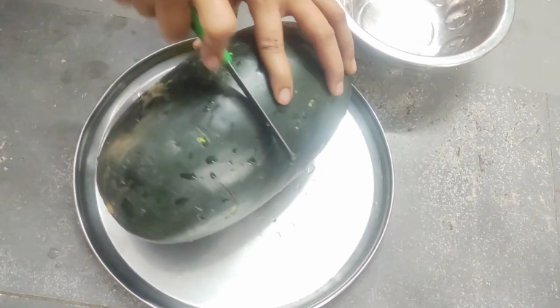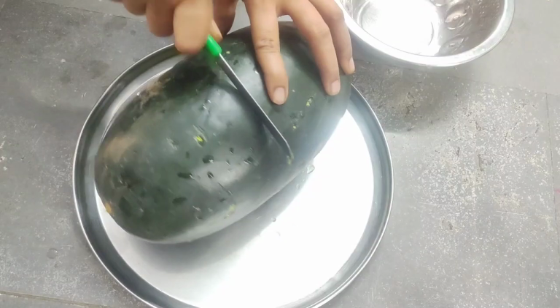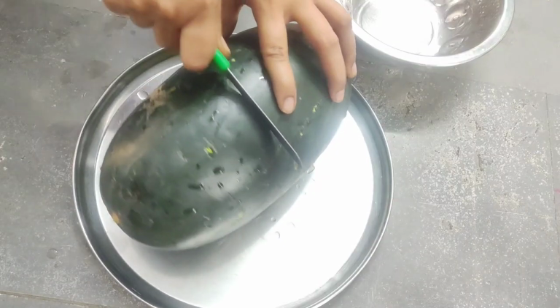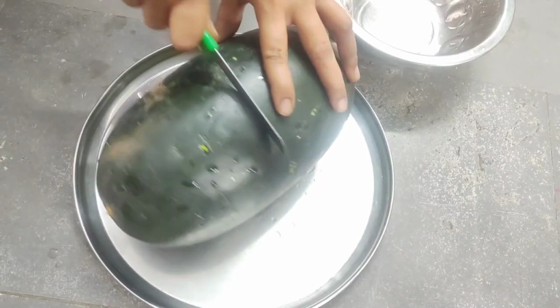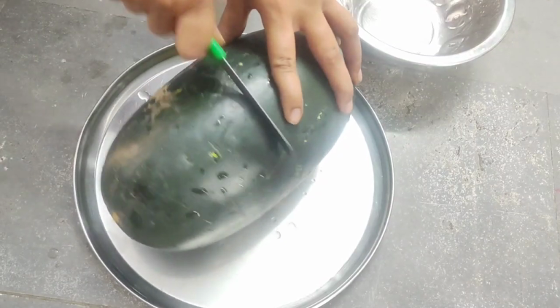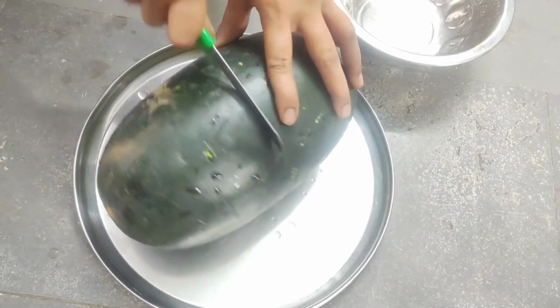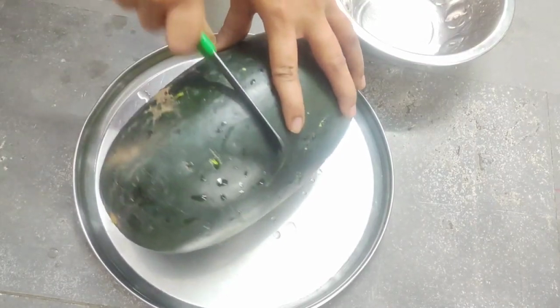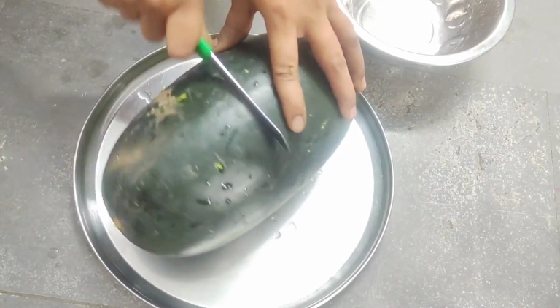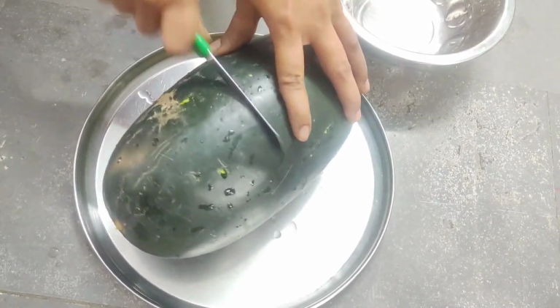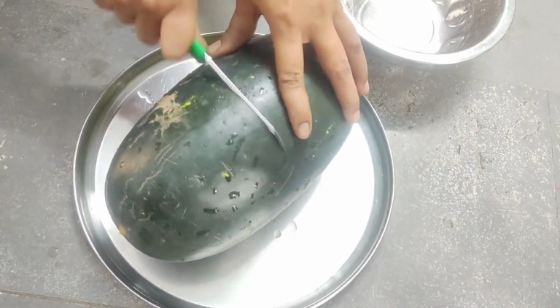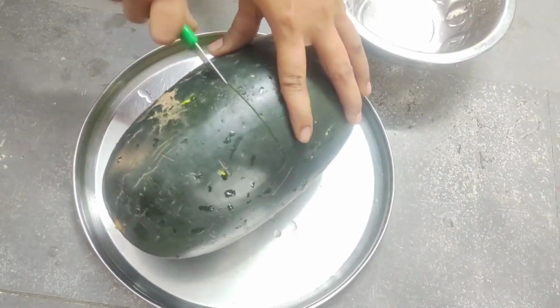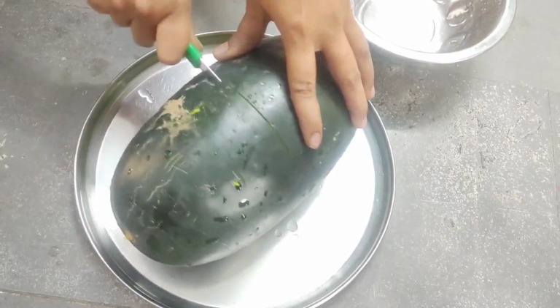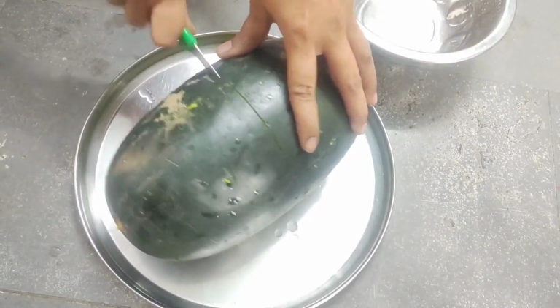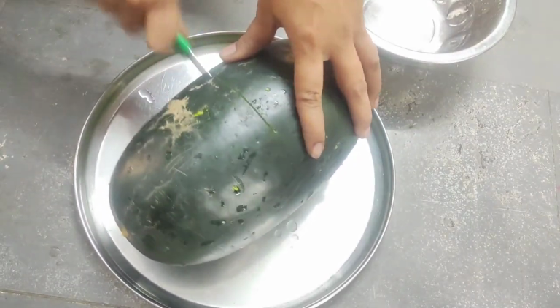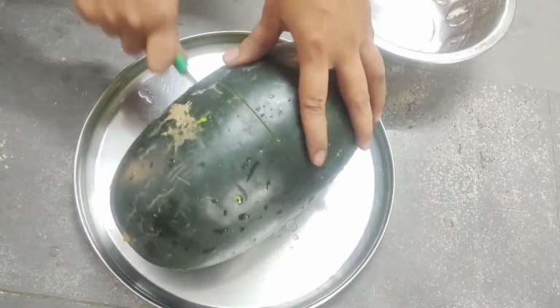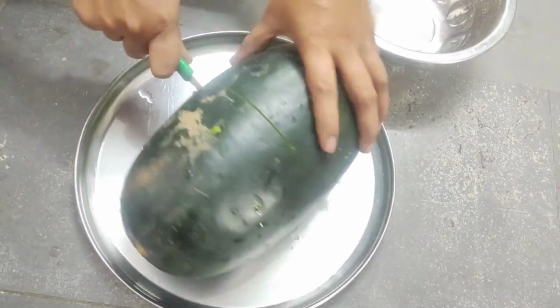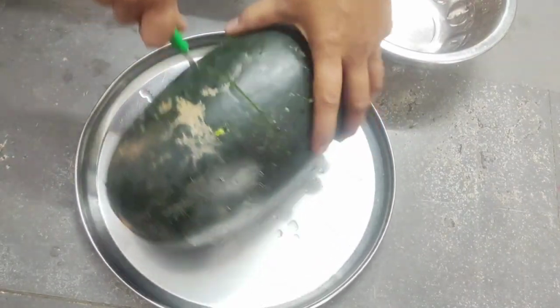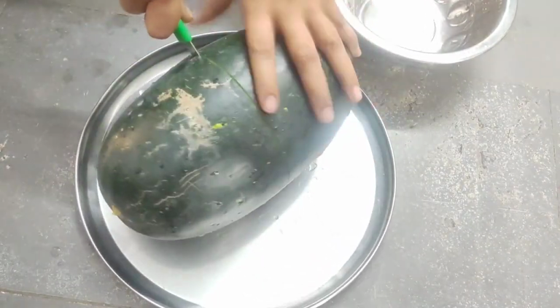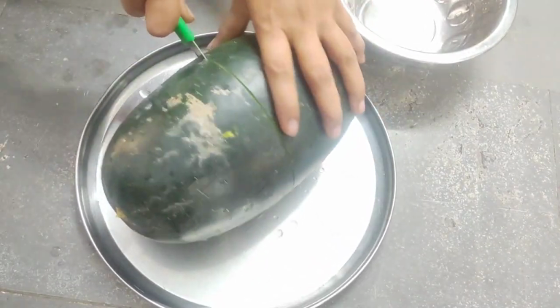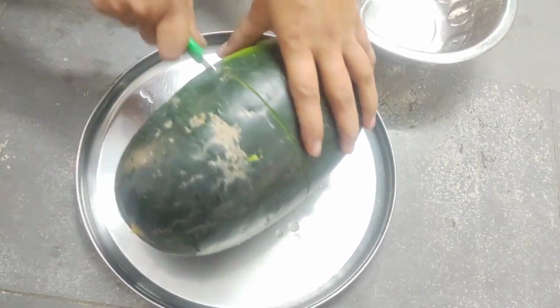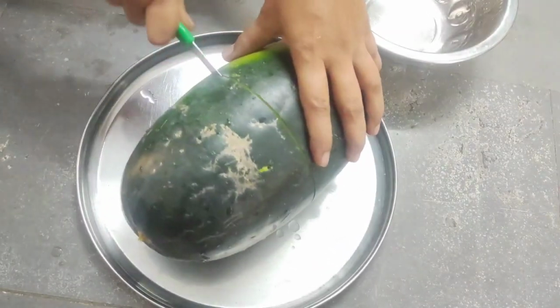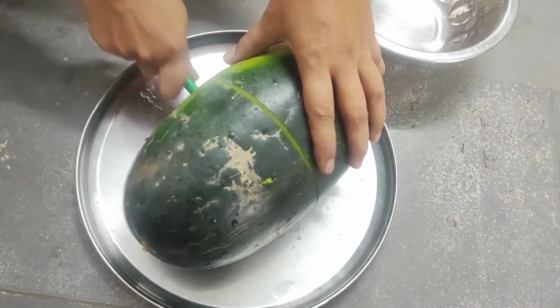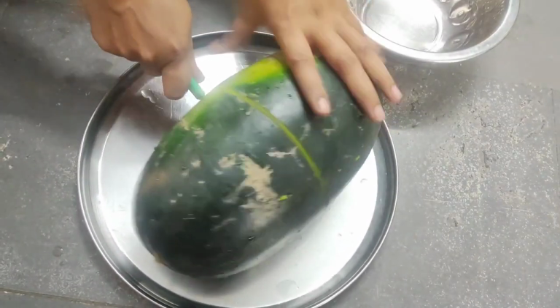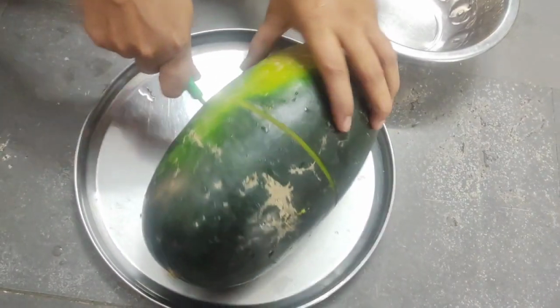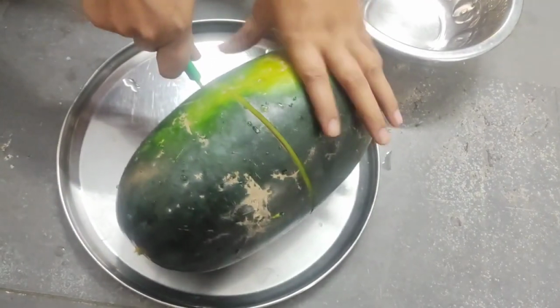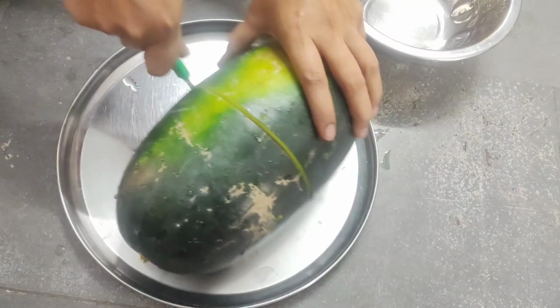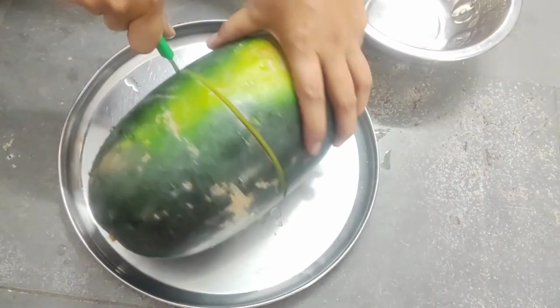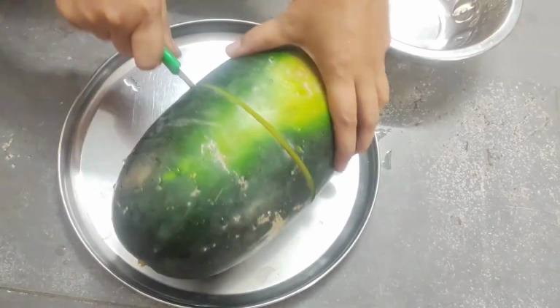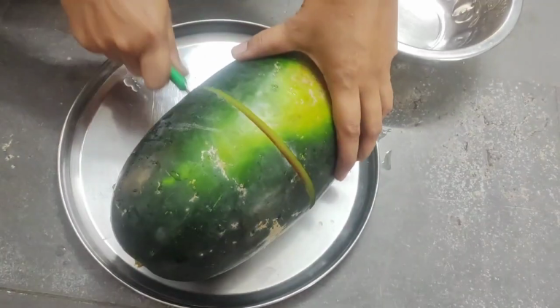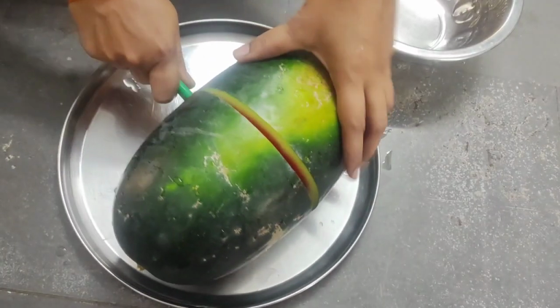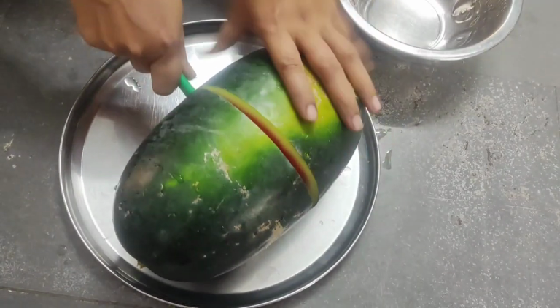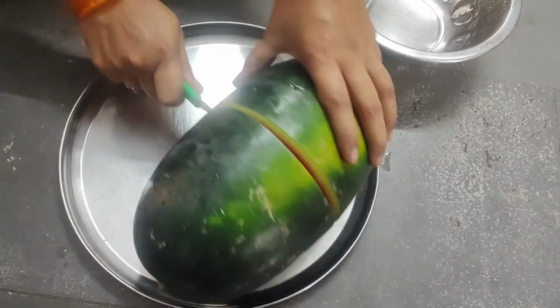Hi friends, welcome to my channel. In this video, I am going to show you a watermelon ice cream.